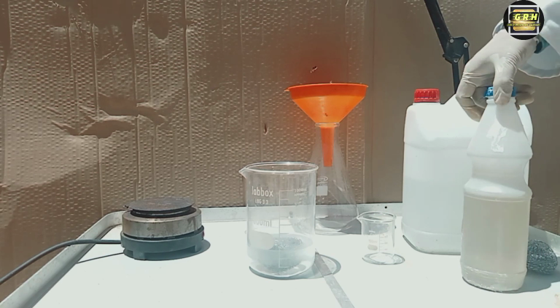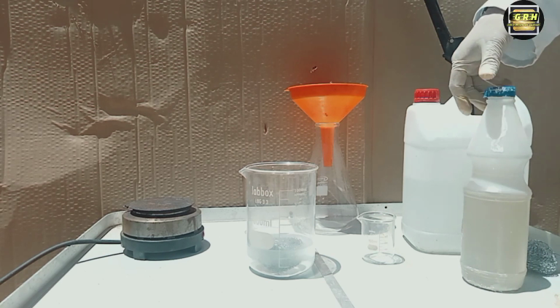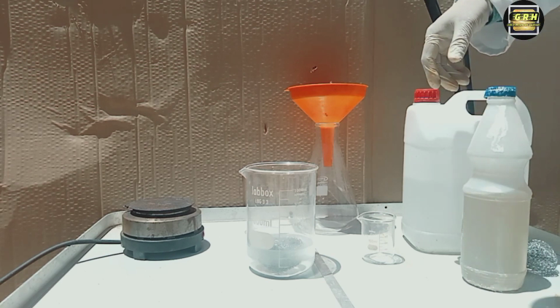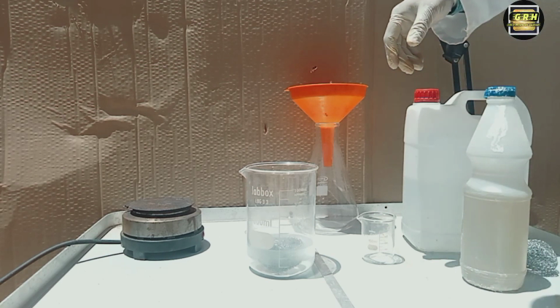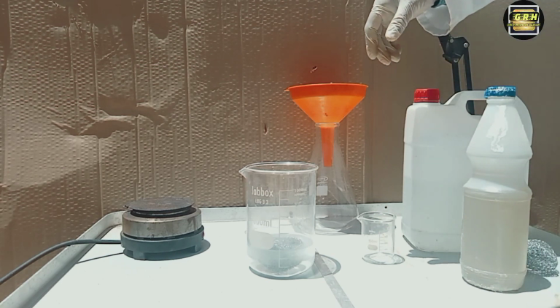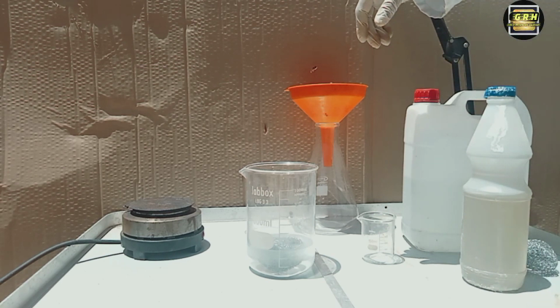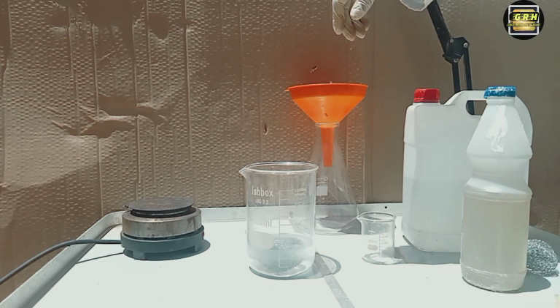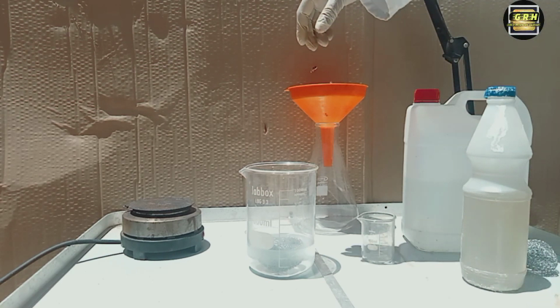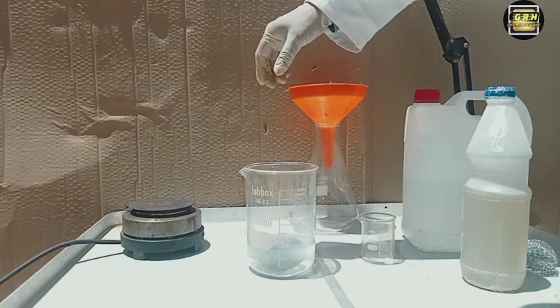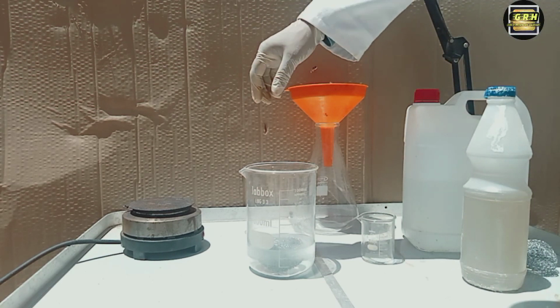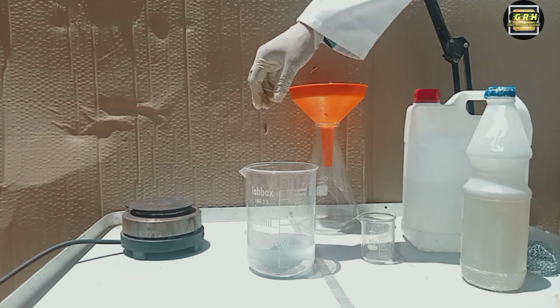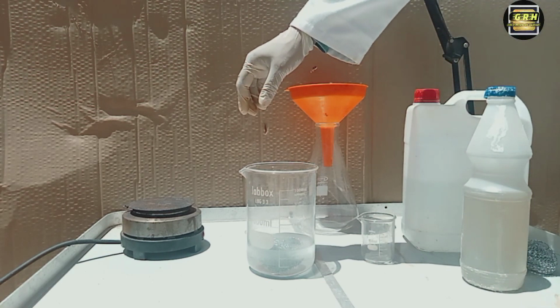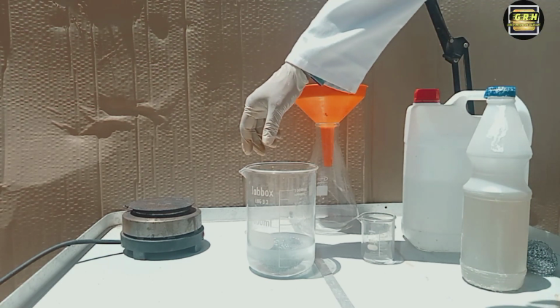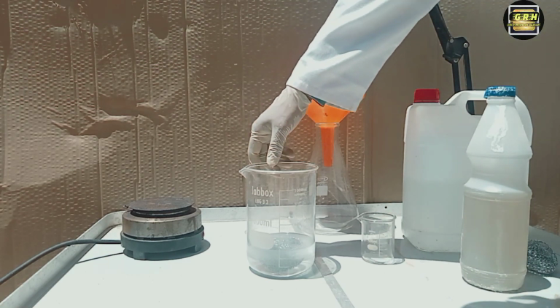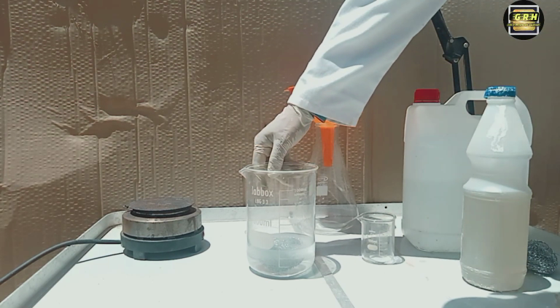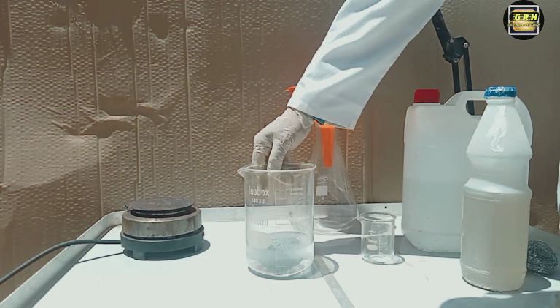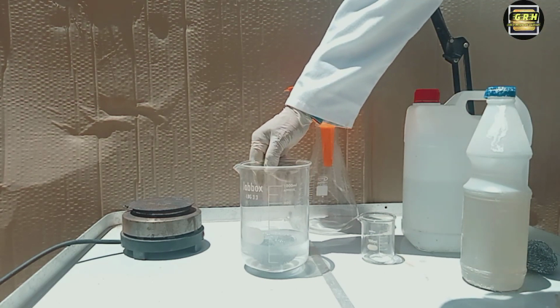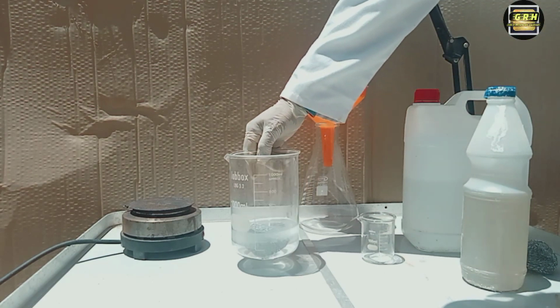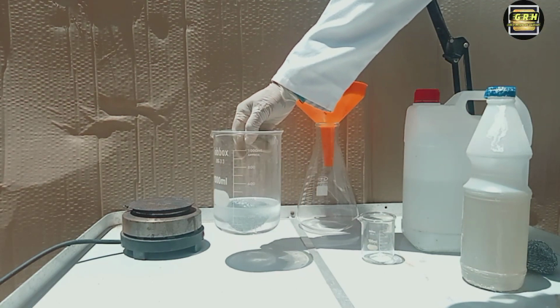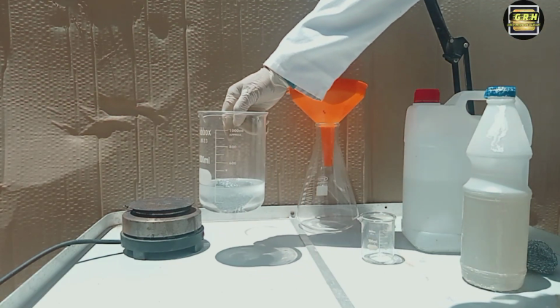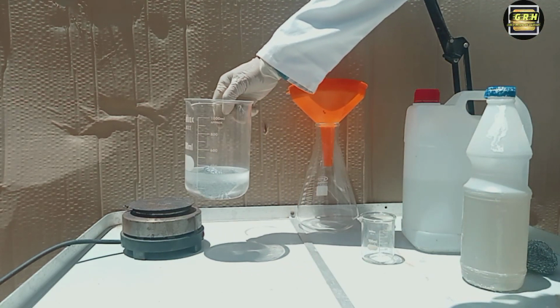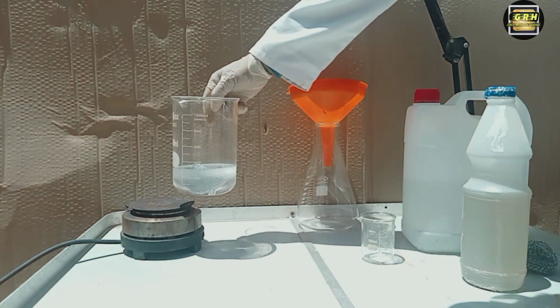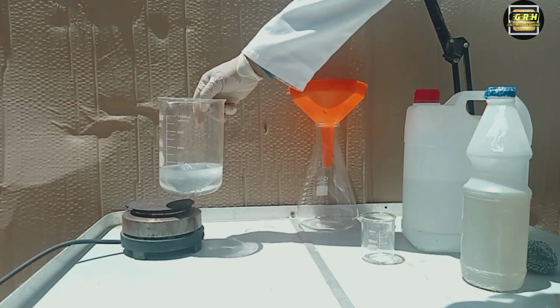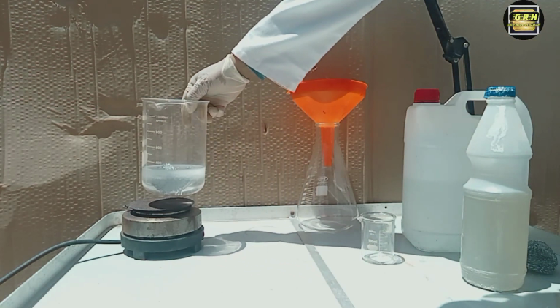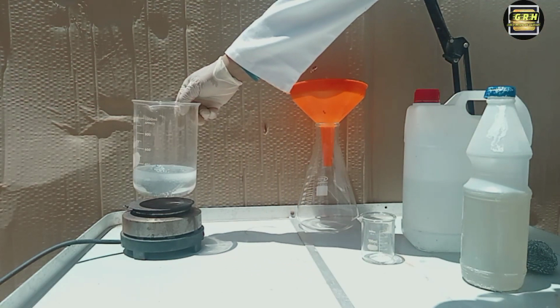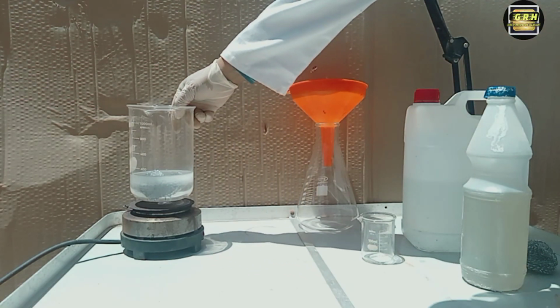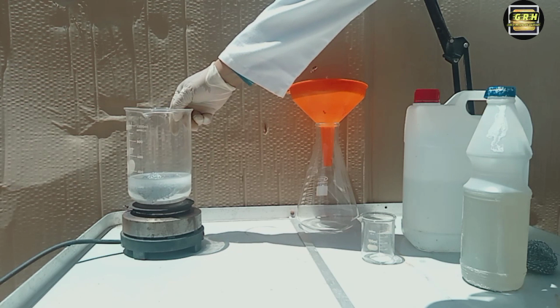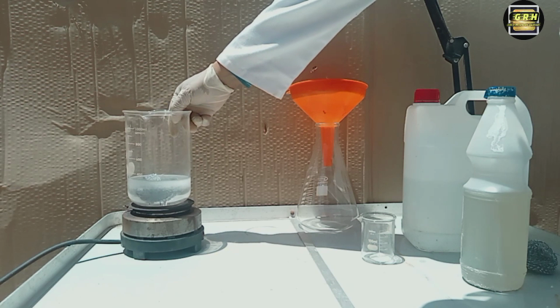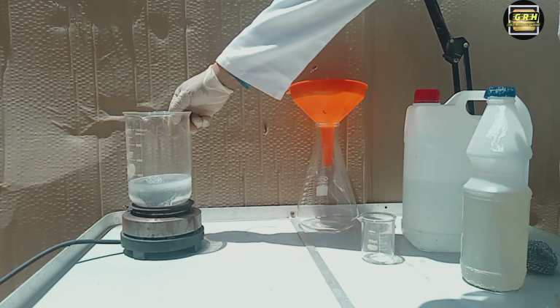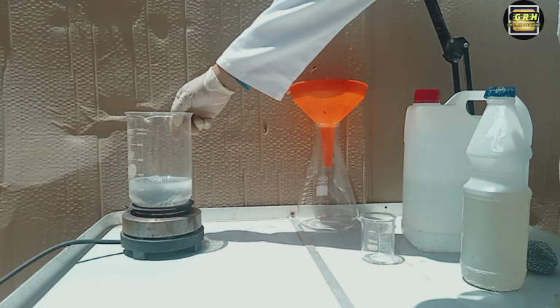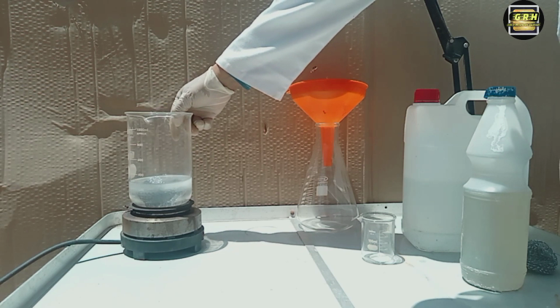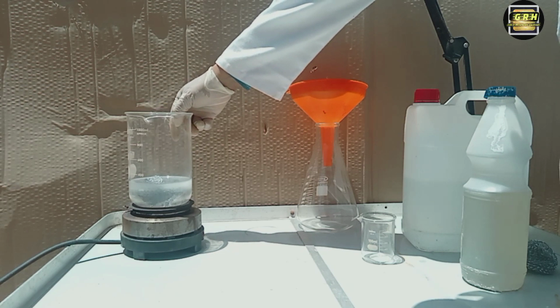This operation should be done outside, in a well-ventilated area, or under a good fume hood. Wear rubber gloves and eye protection.